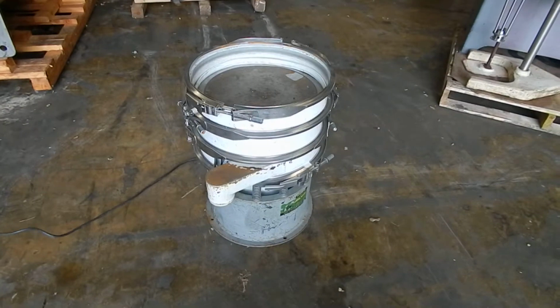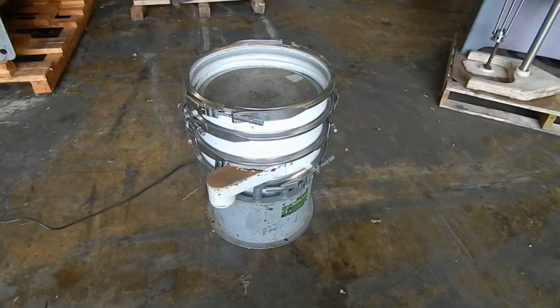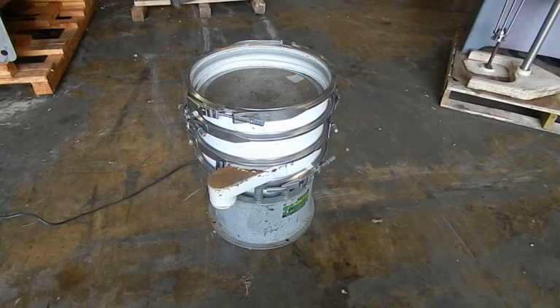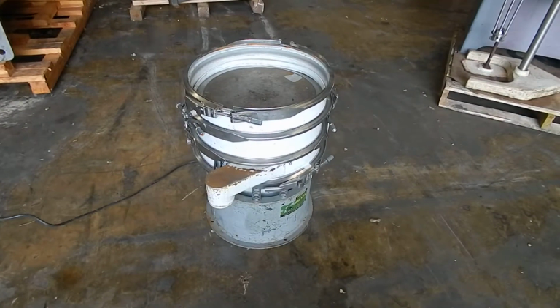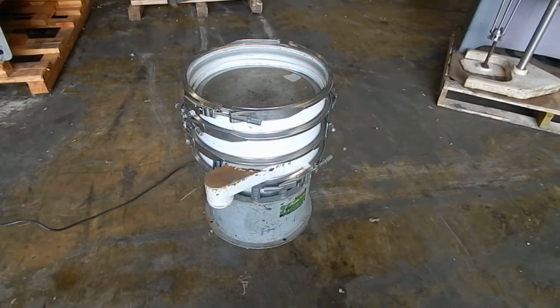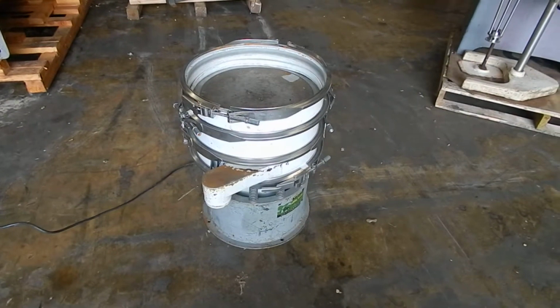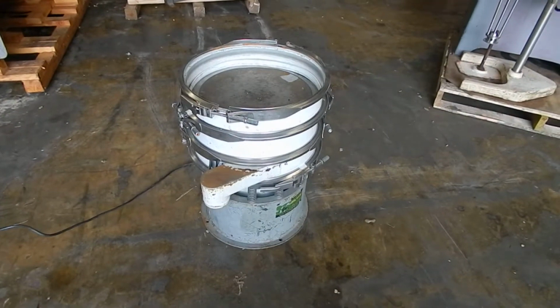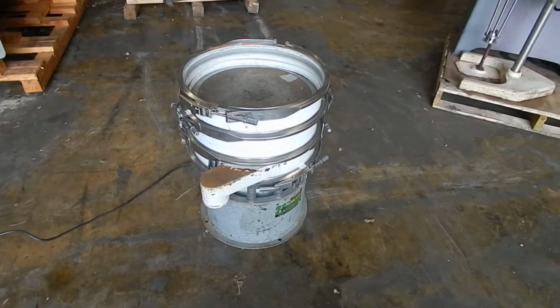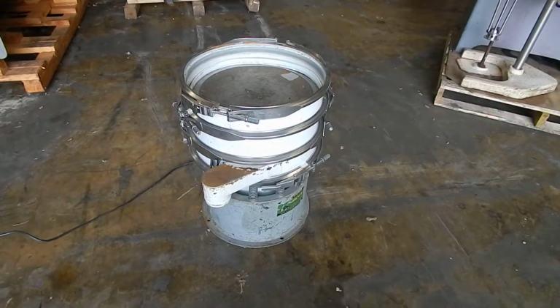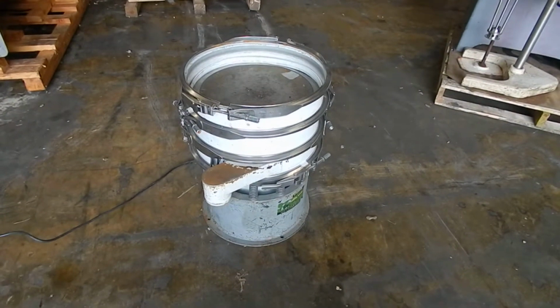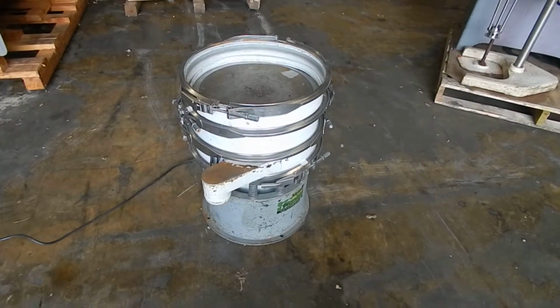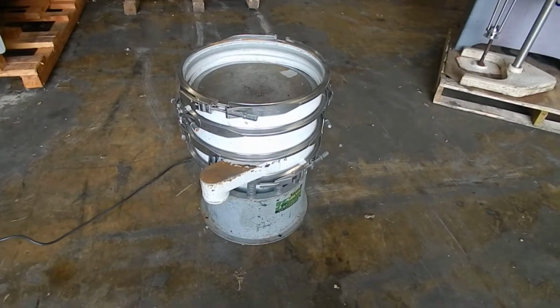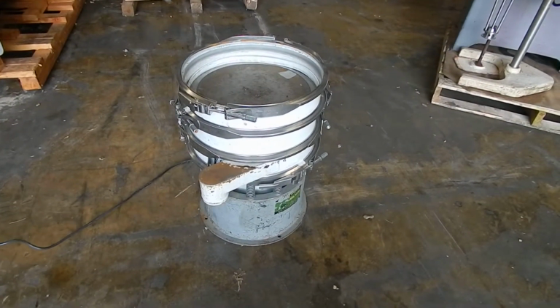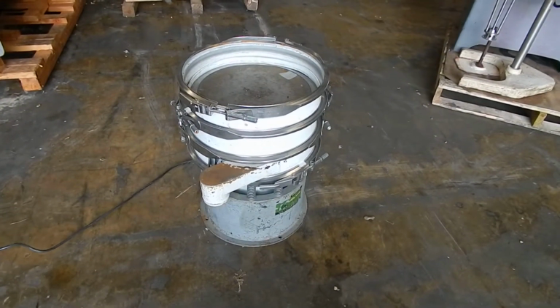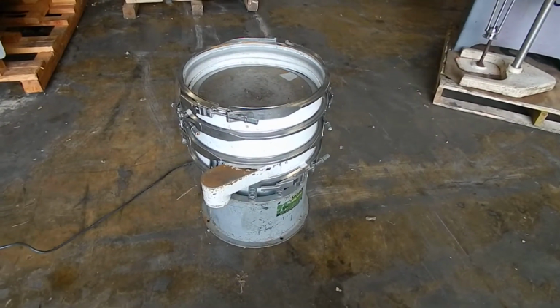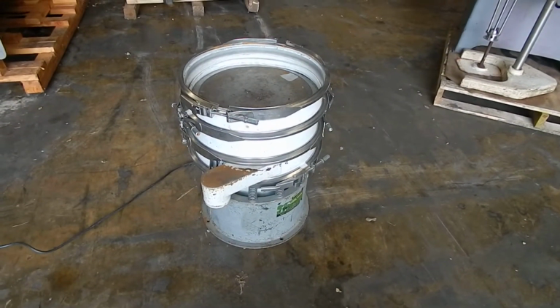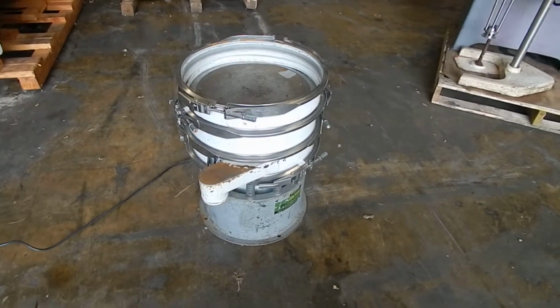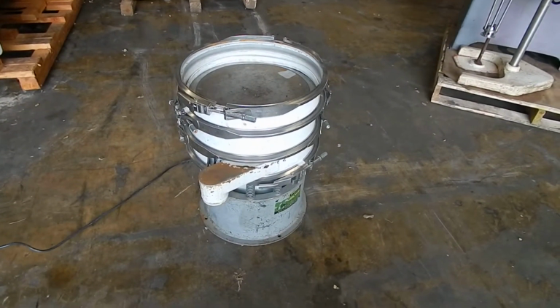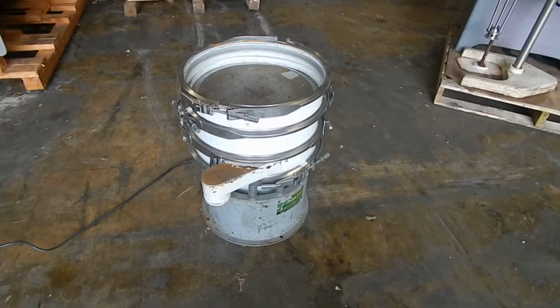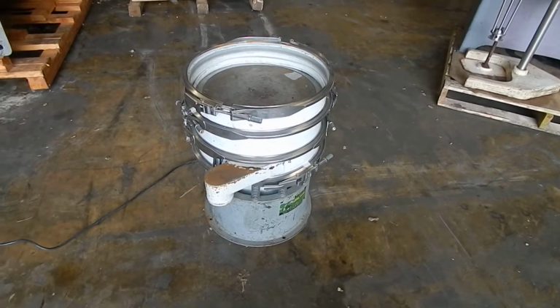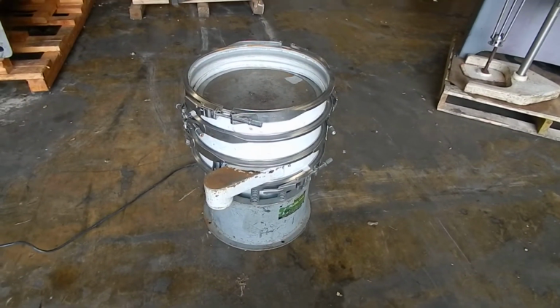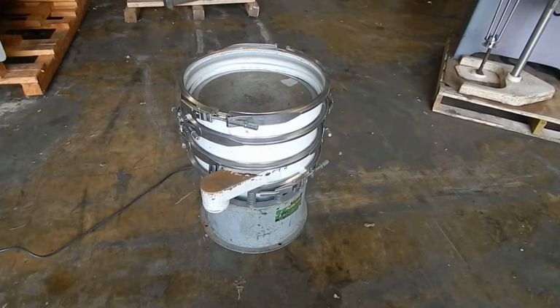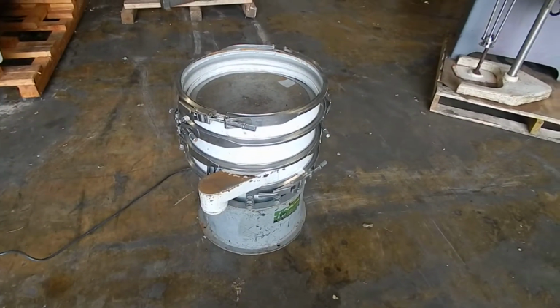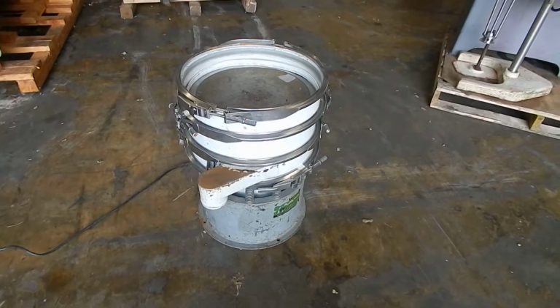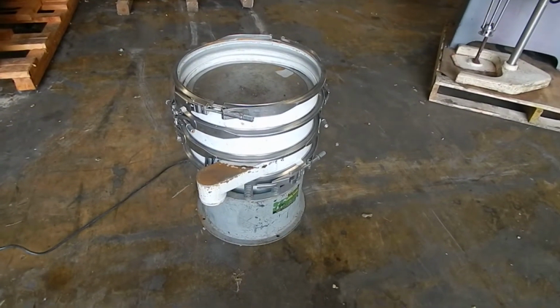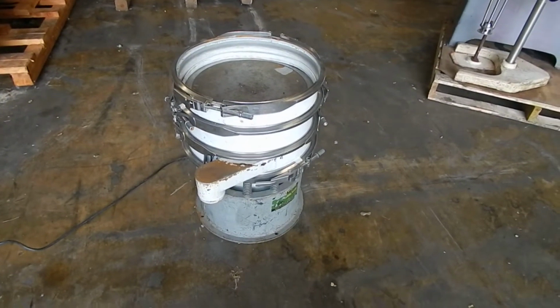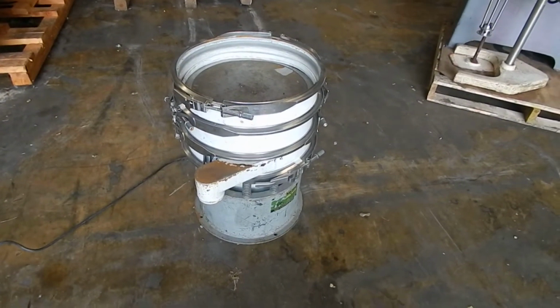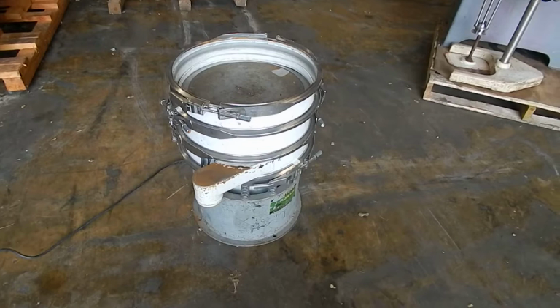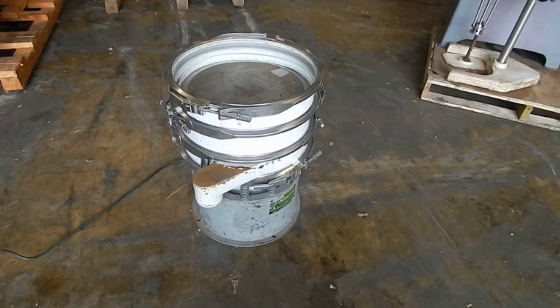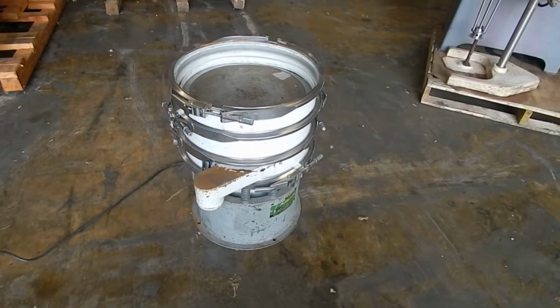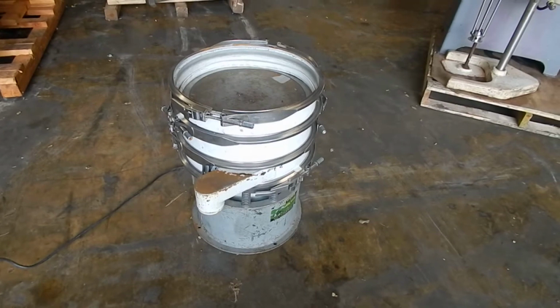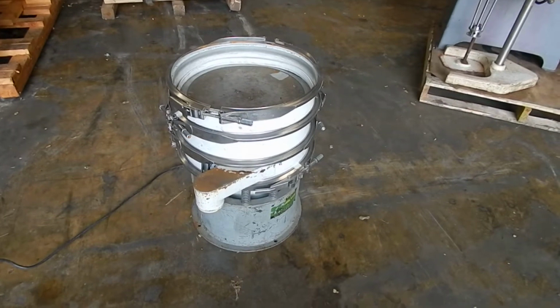Hi everybody, welcome to Champion Trading Corp. What we're showing you today is an 18 inch Swaco sifter.